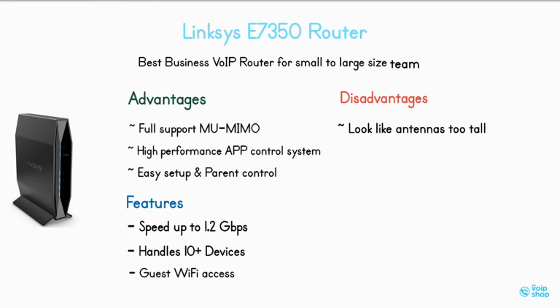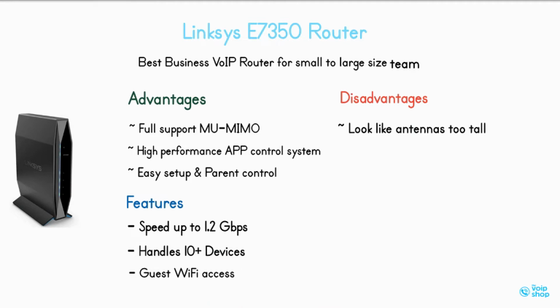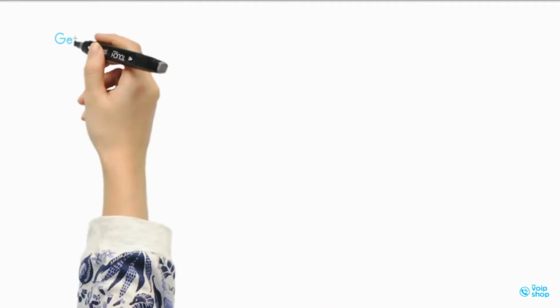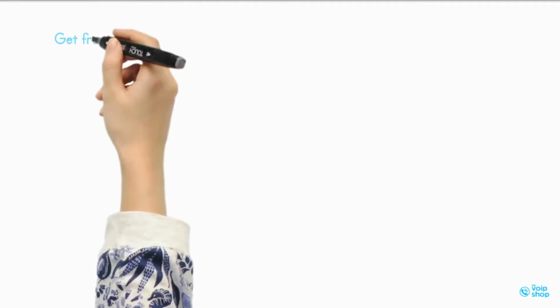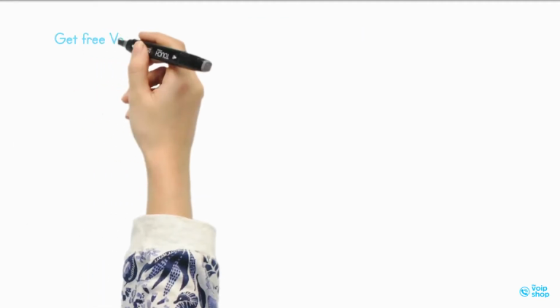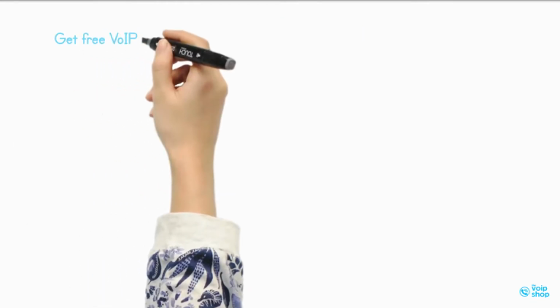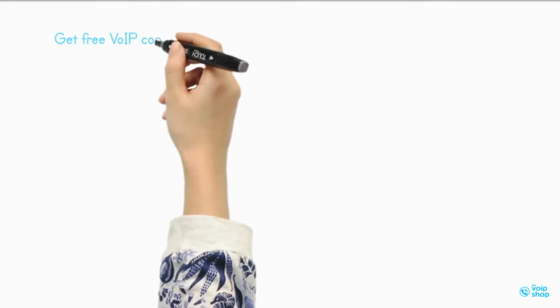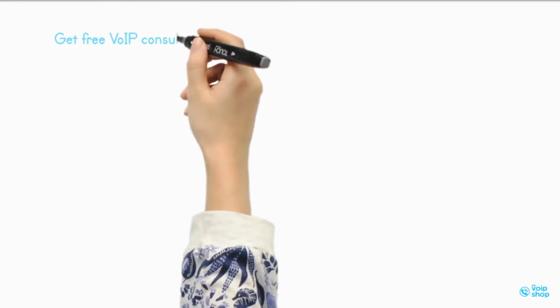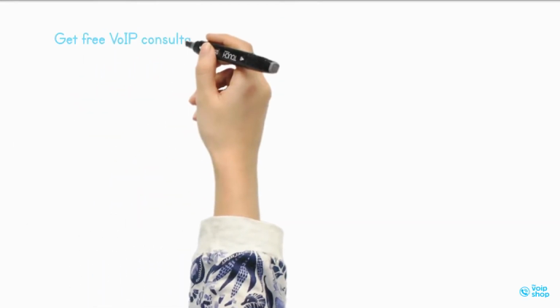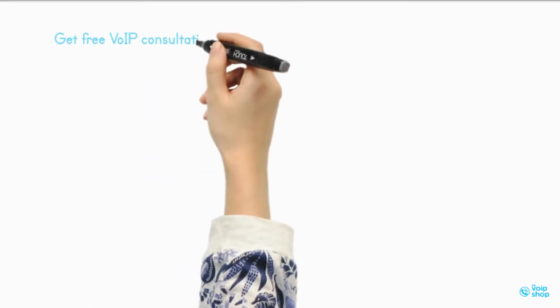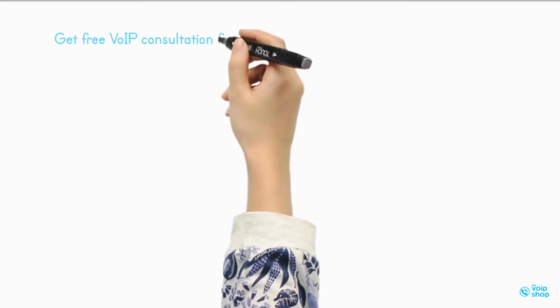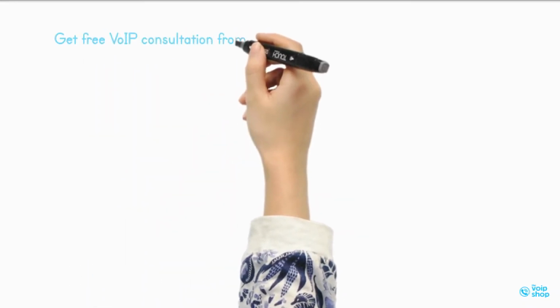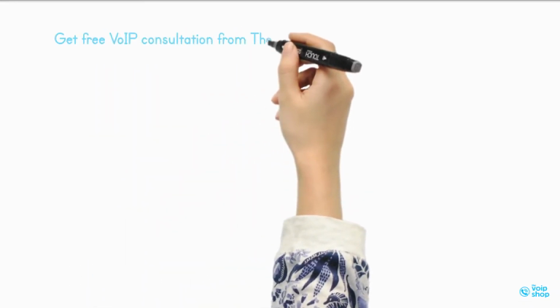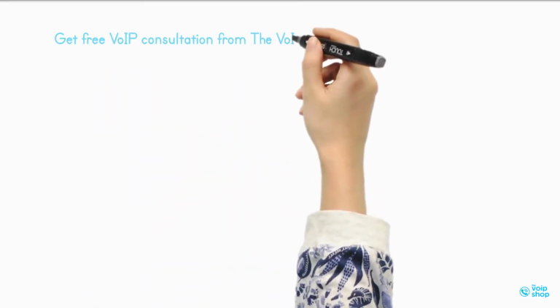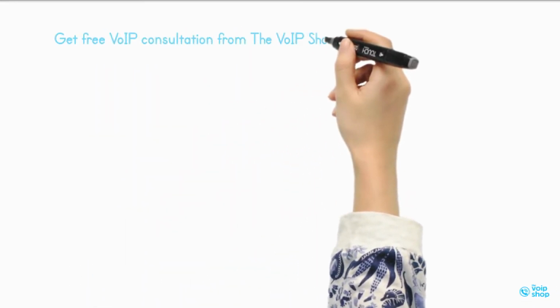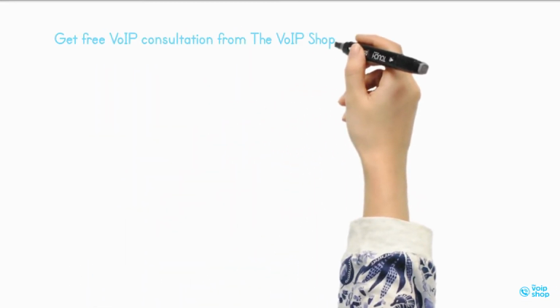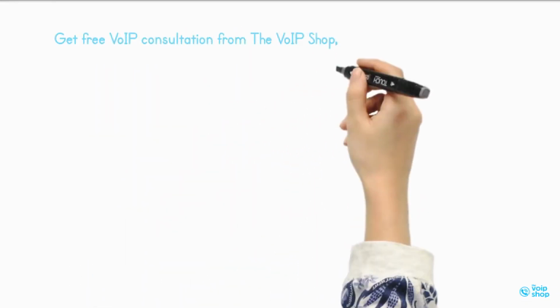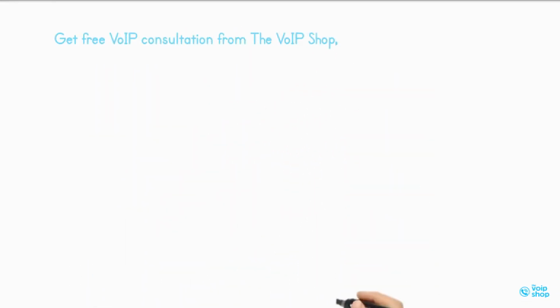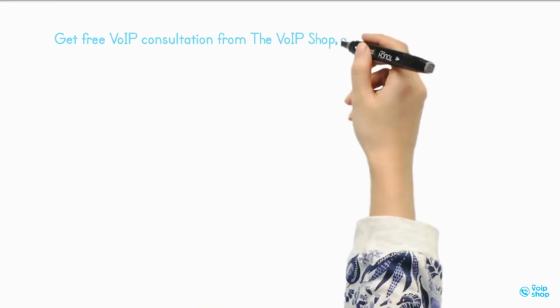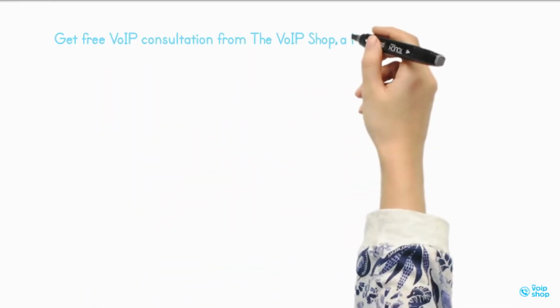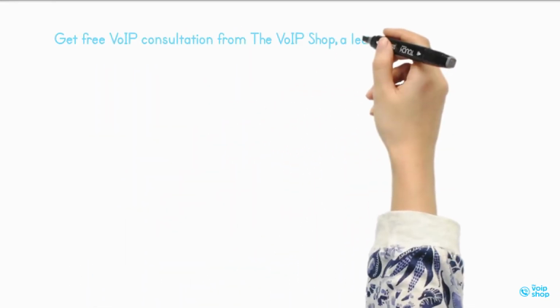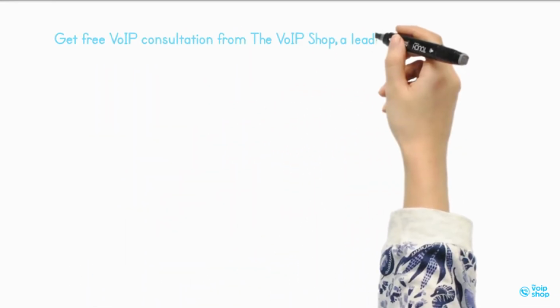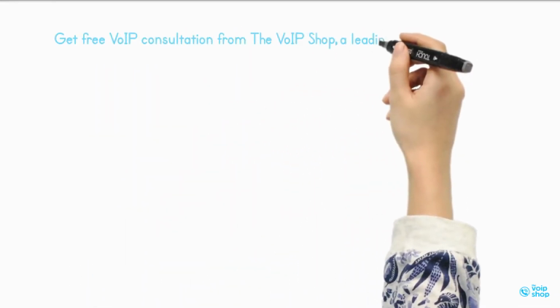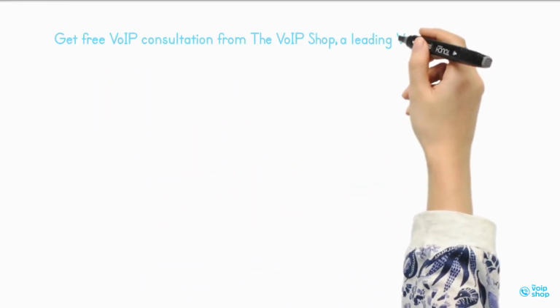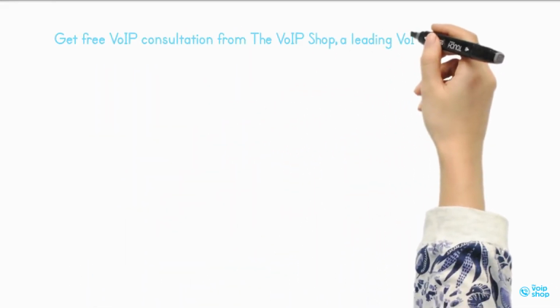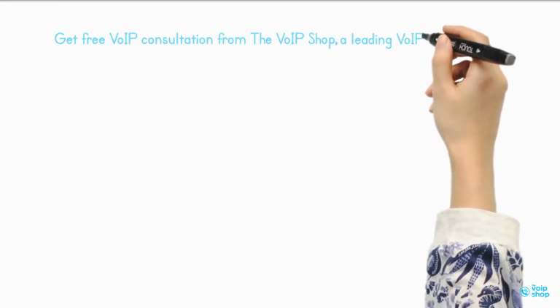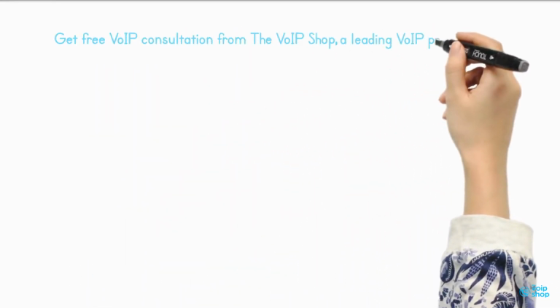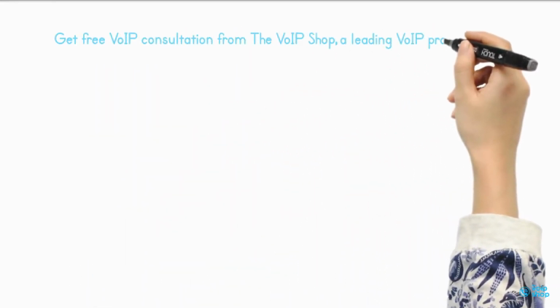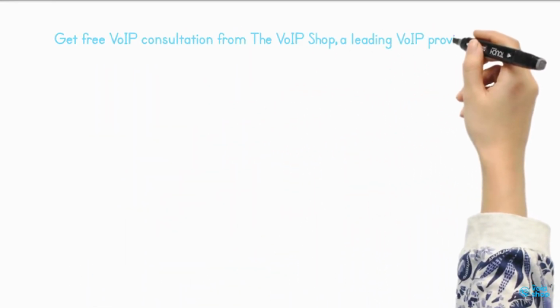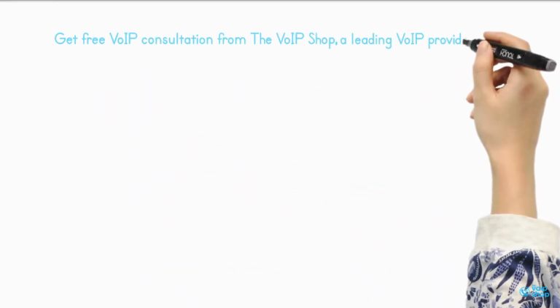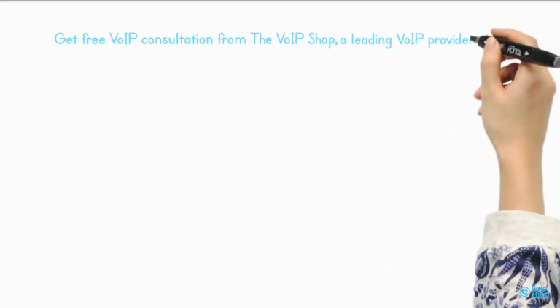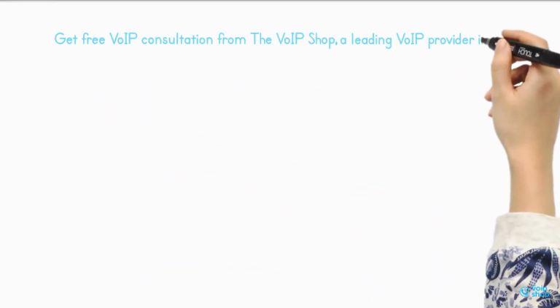Get a free VoIP consultation from the VoIP Shop, a leading VoIP provider in the UK.